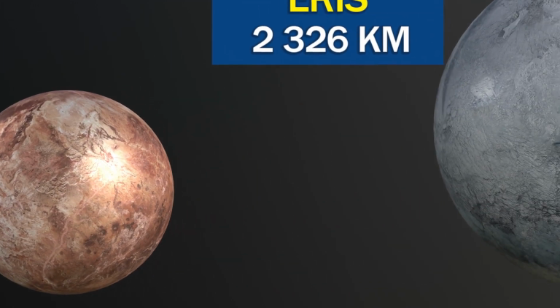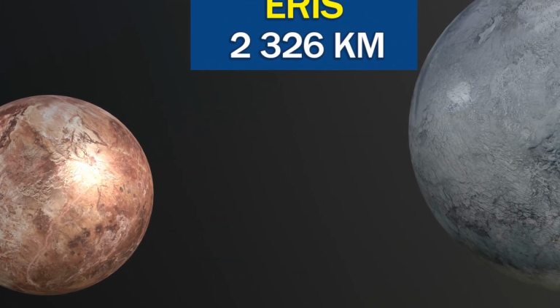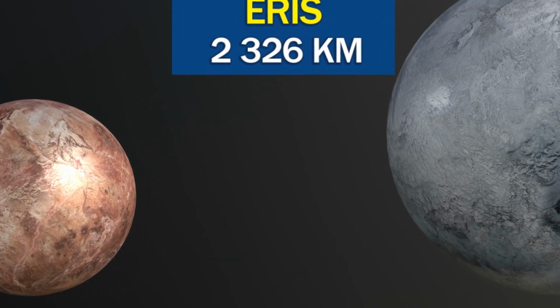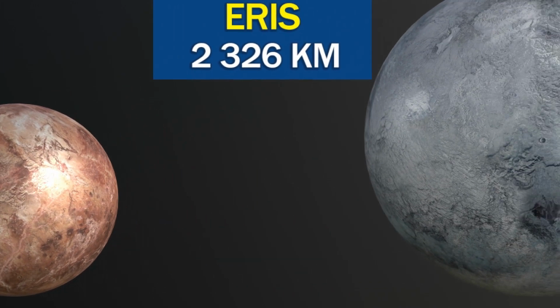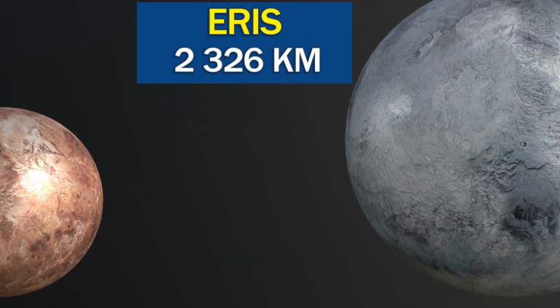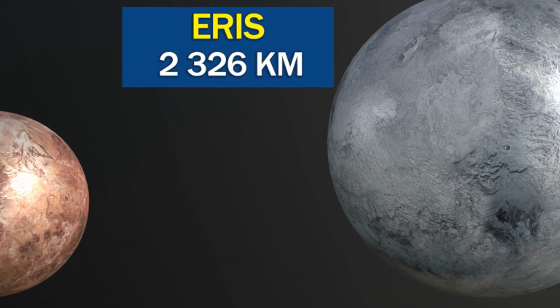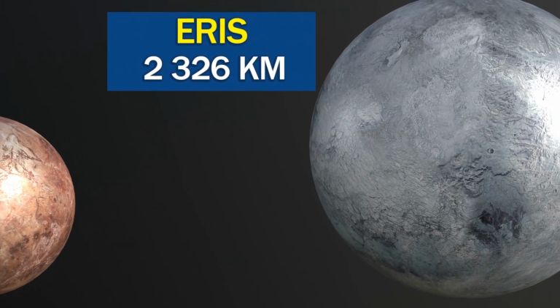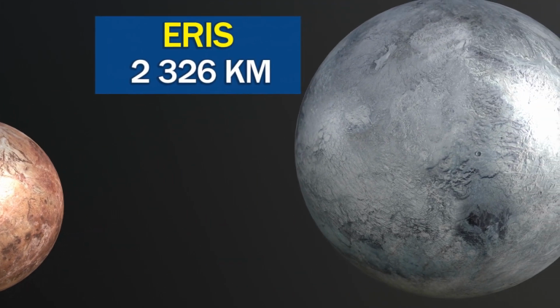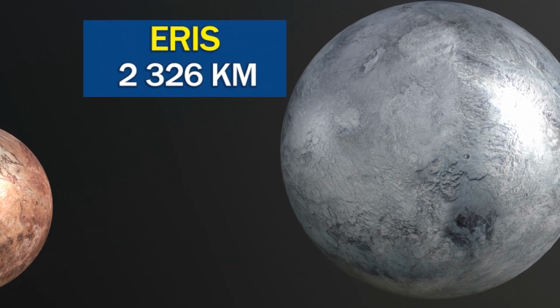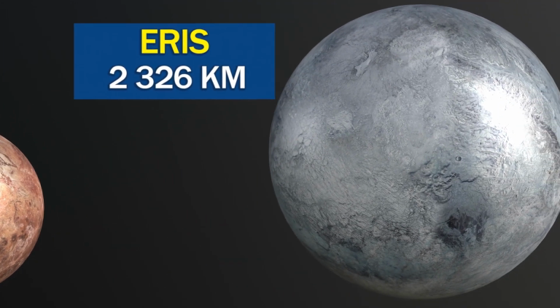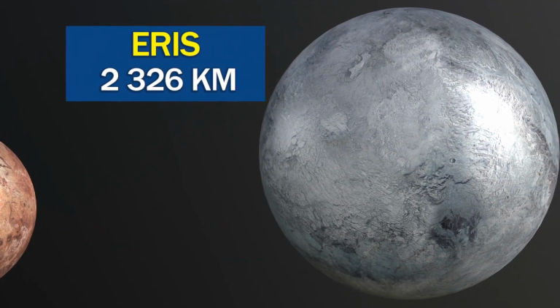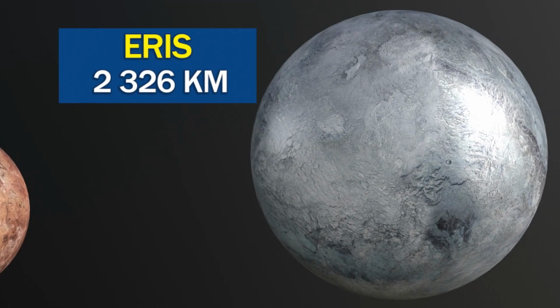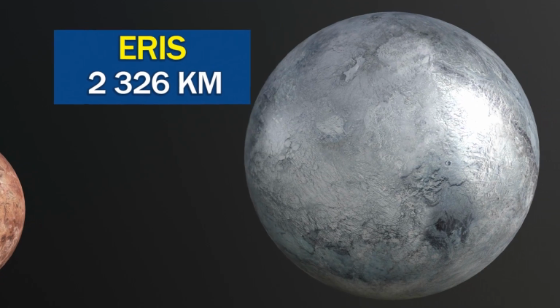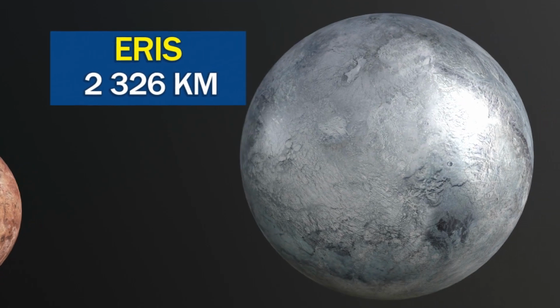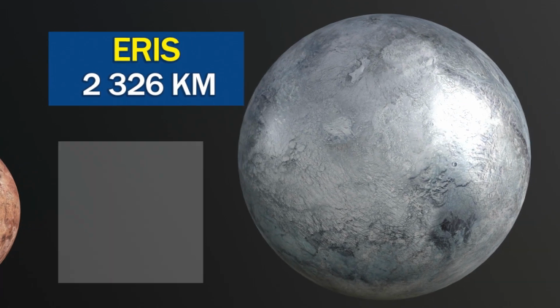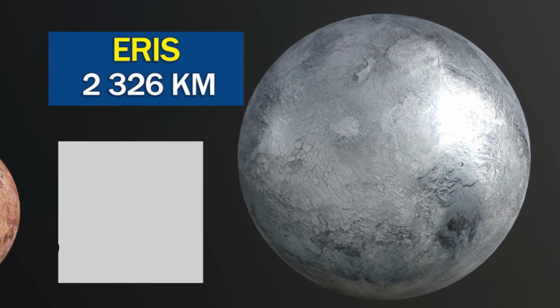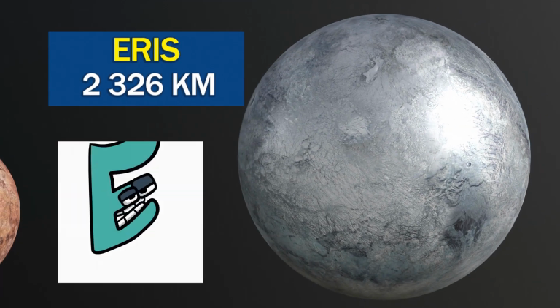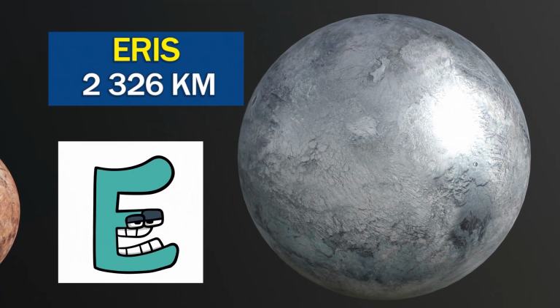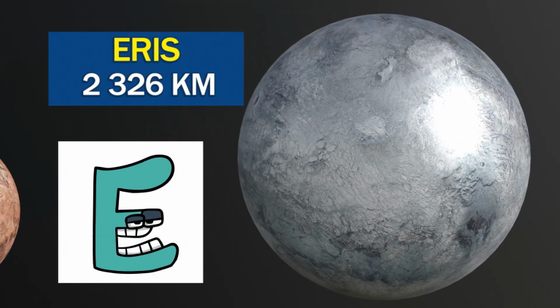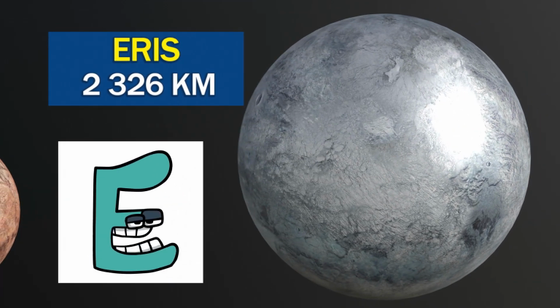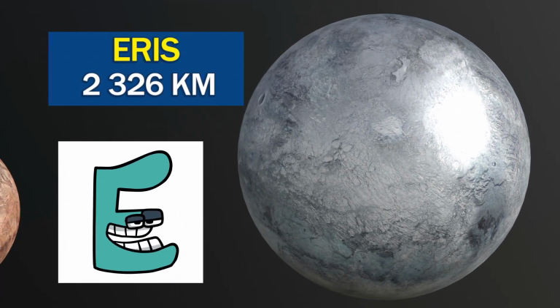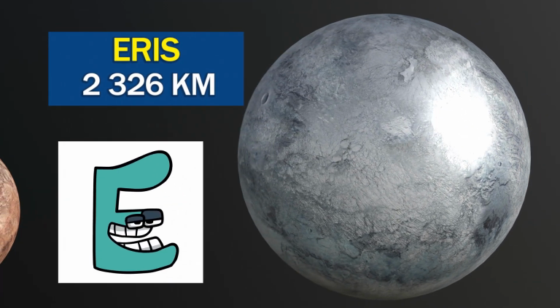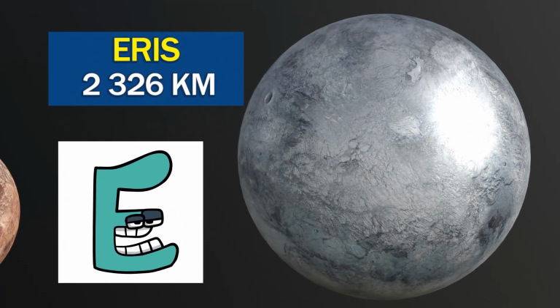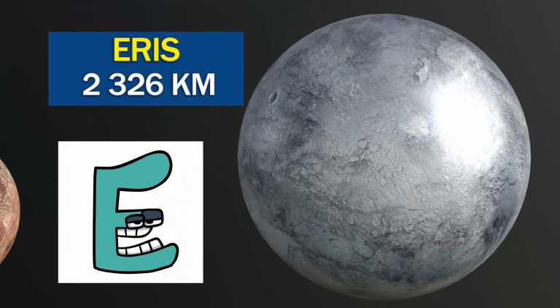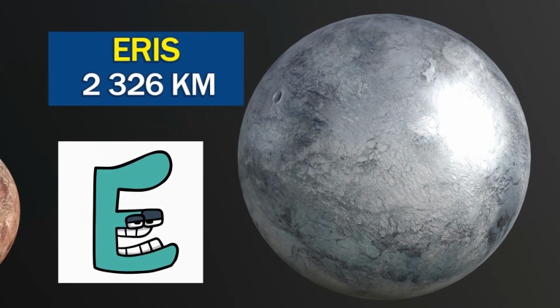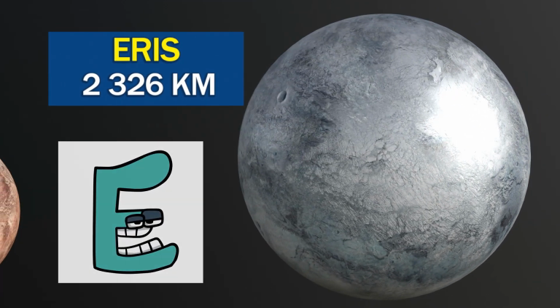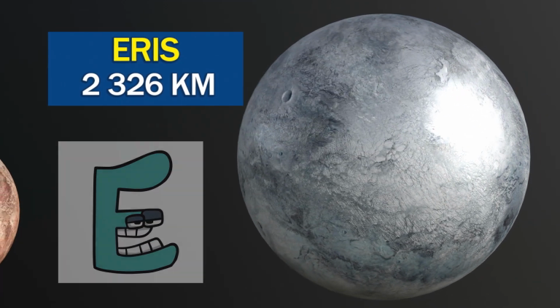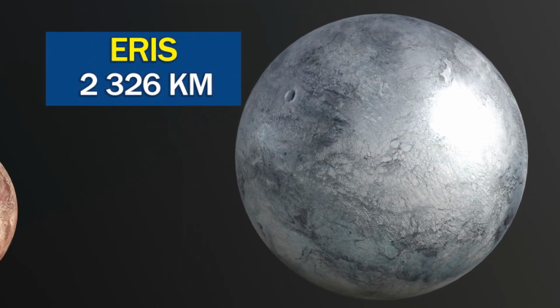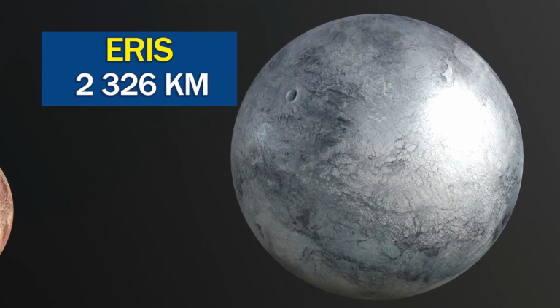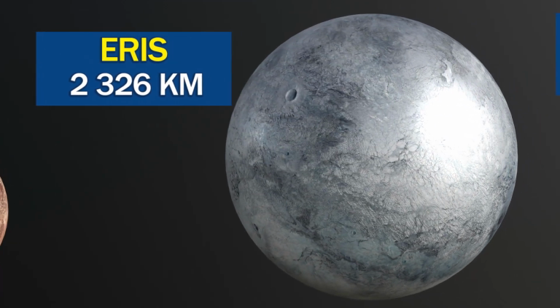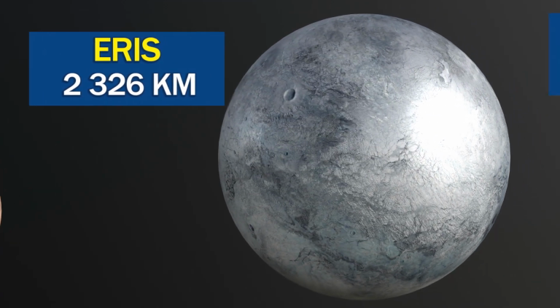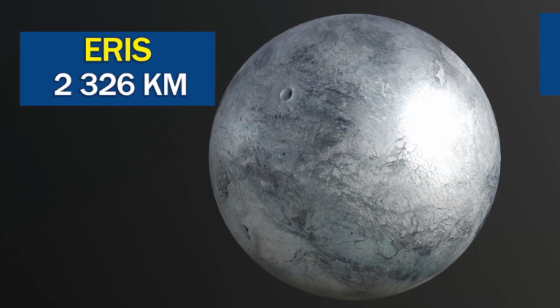Eris has a moon, Dysnomia, which was the first known moon of a dwarf planet.